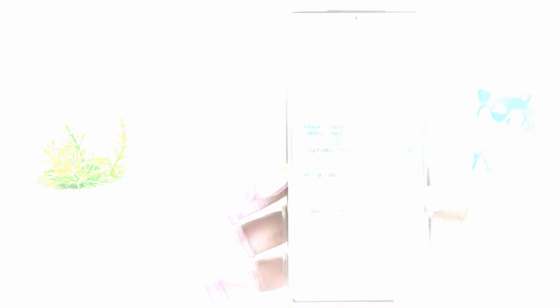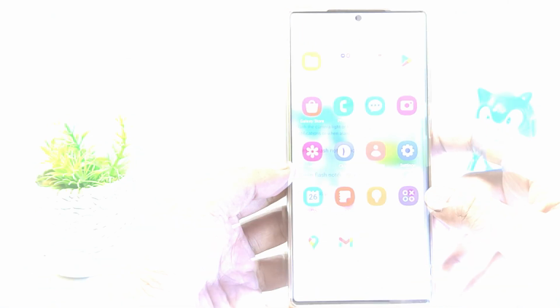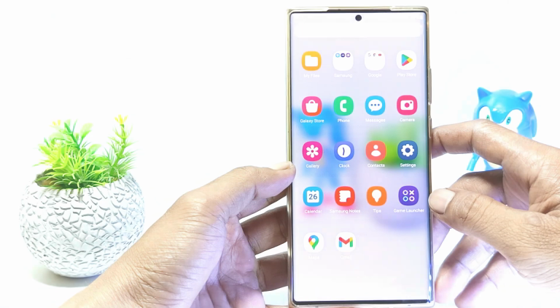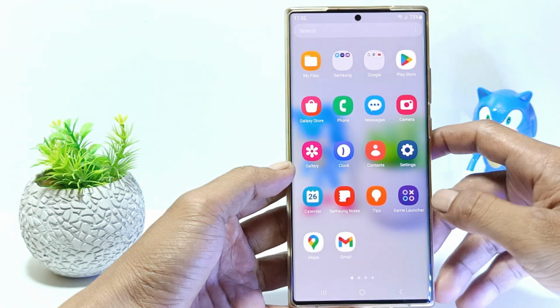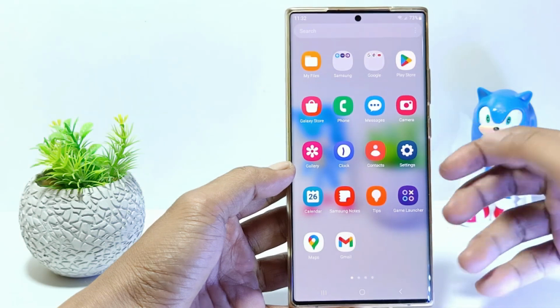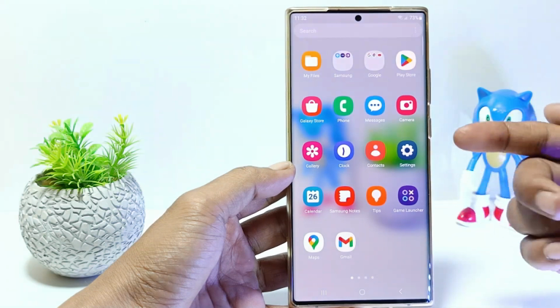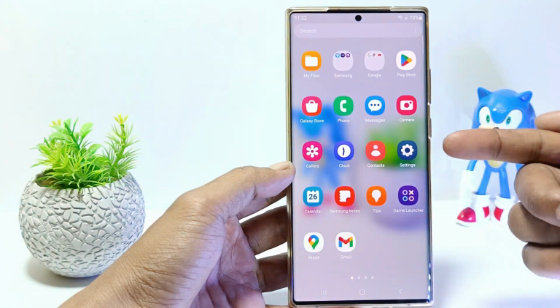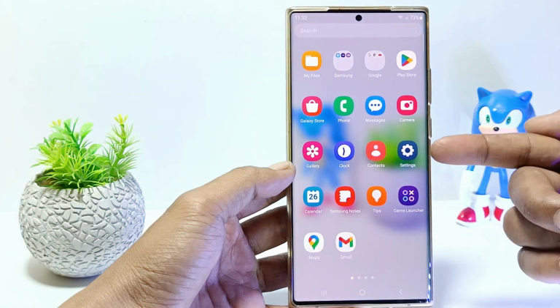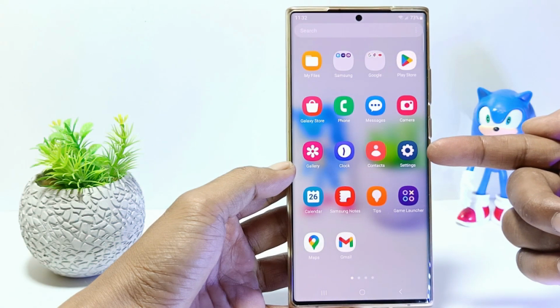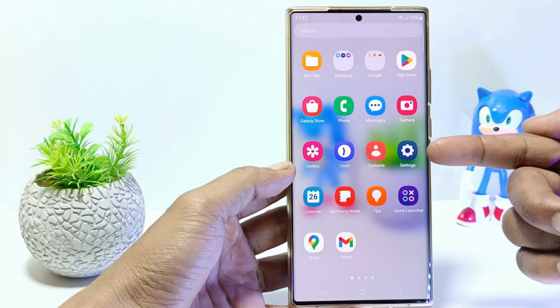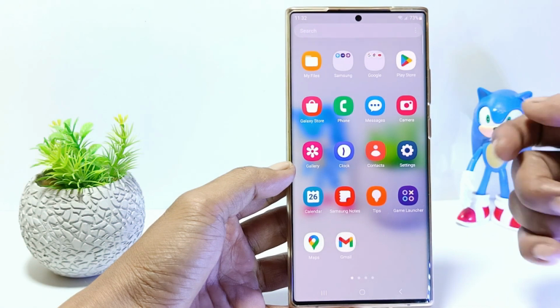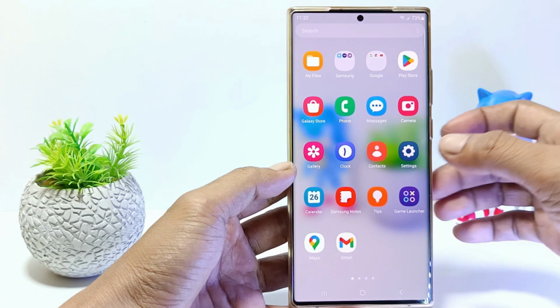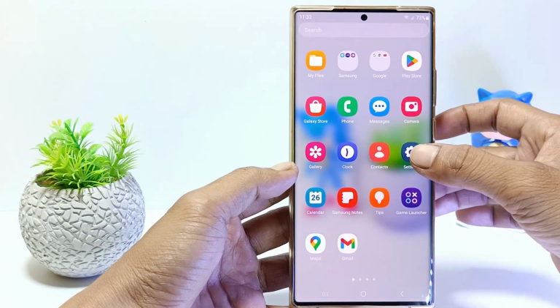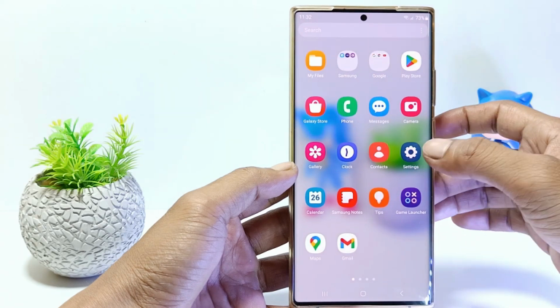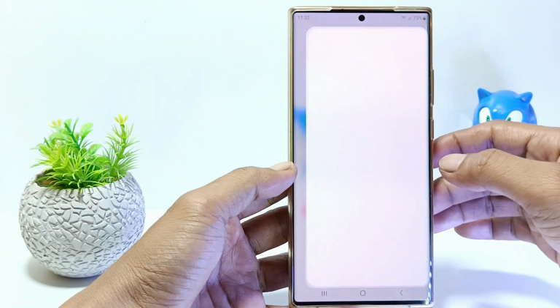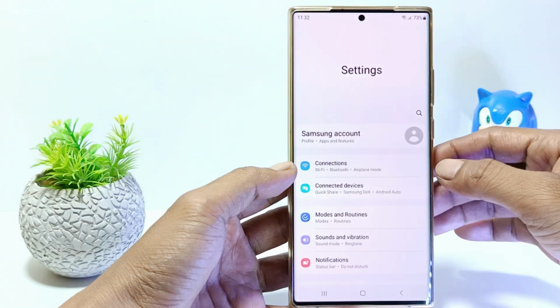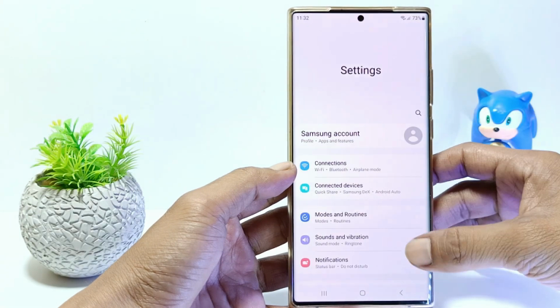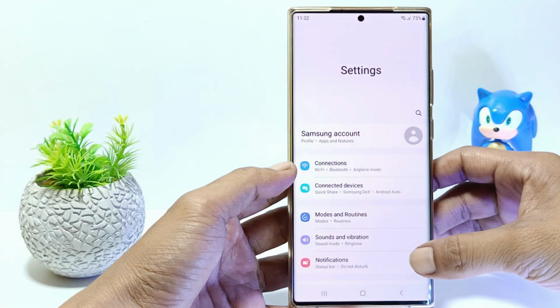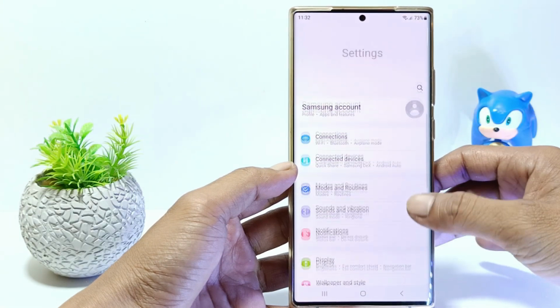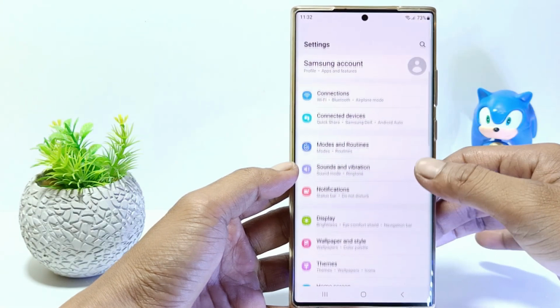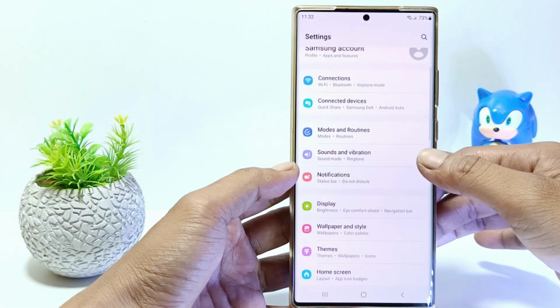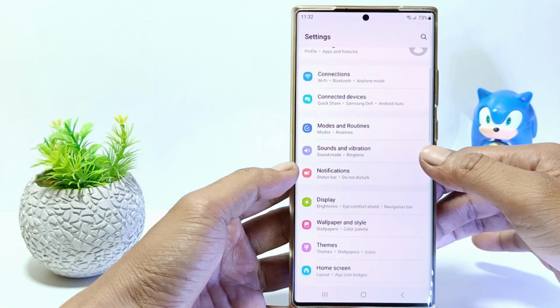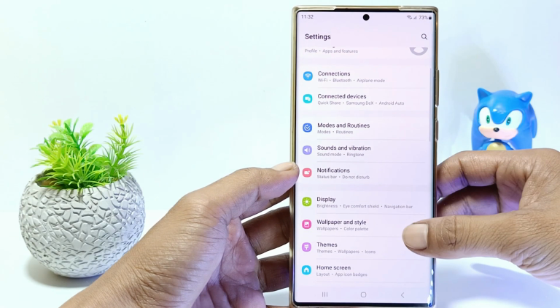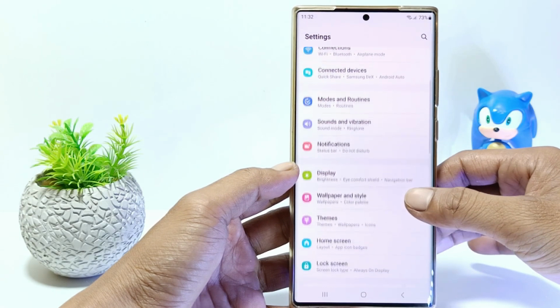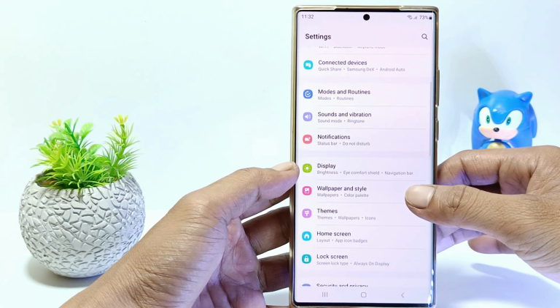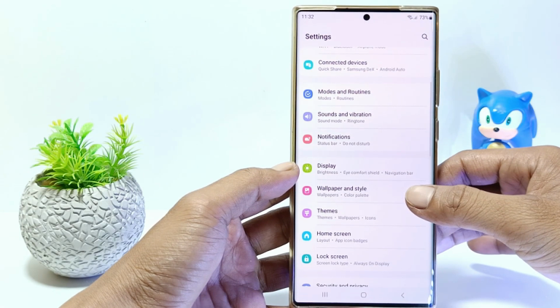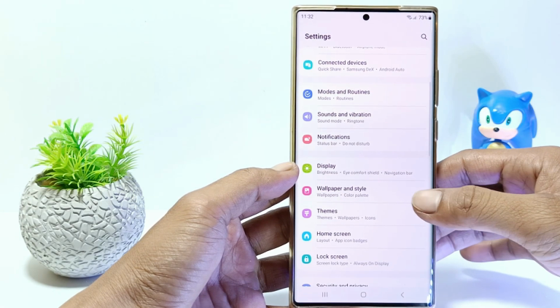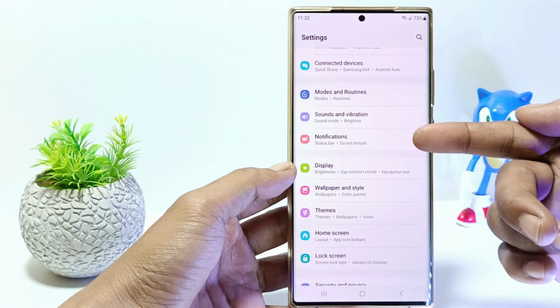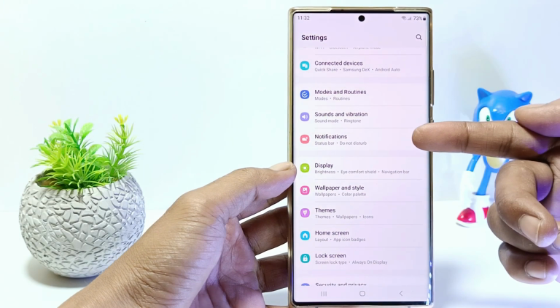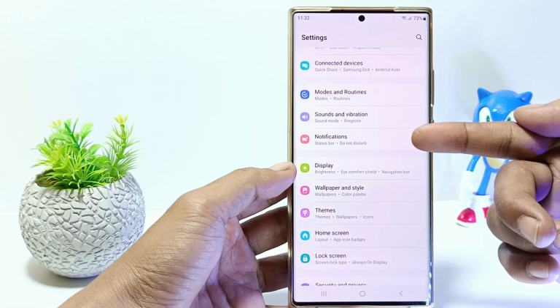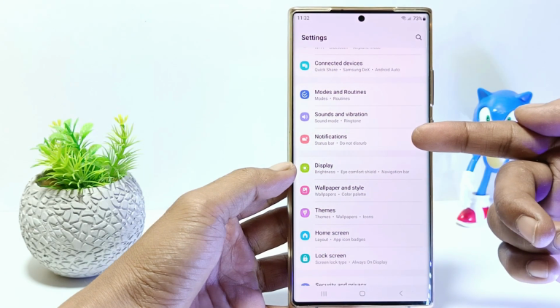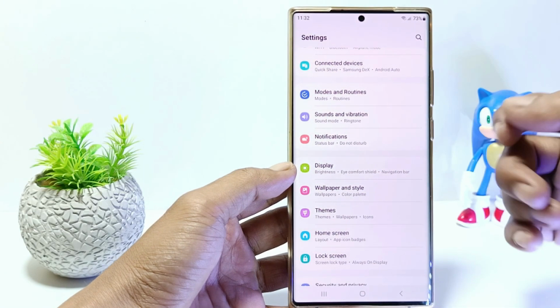The first step, go to the settings. And then scroll down. Tap on notifications.